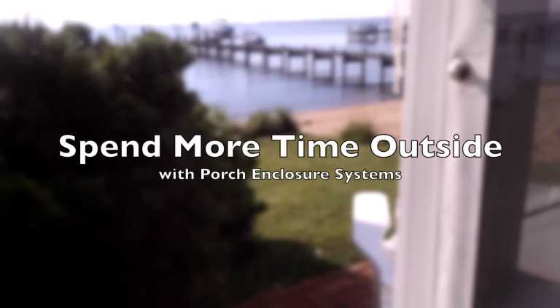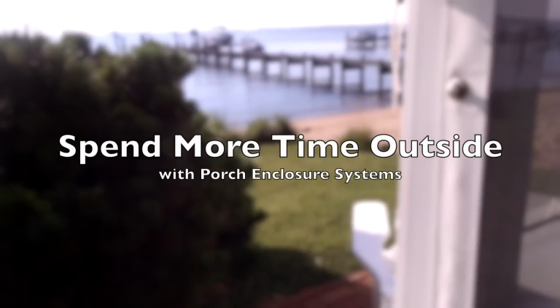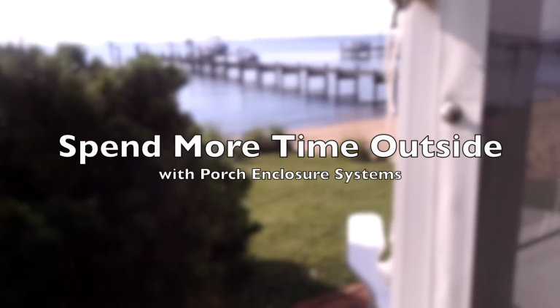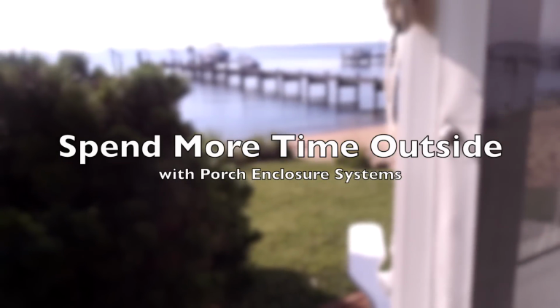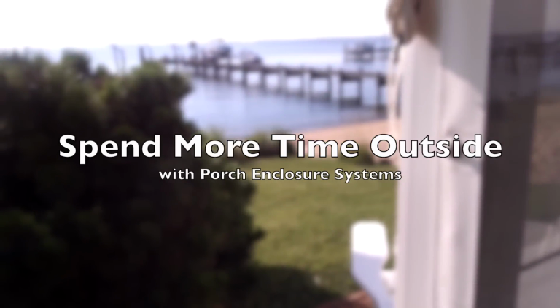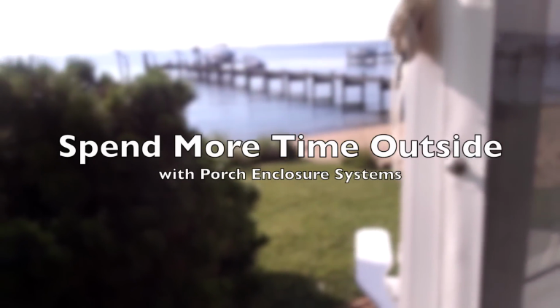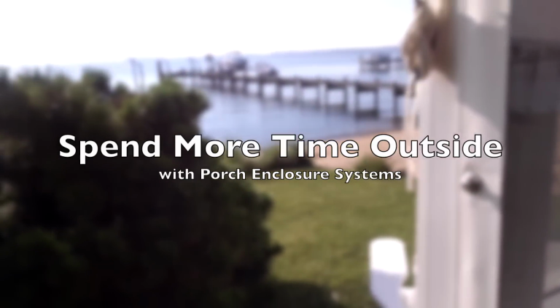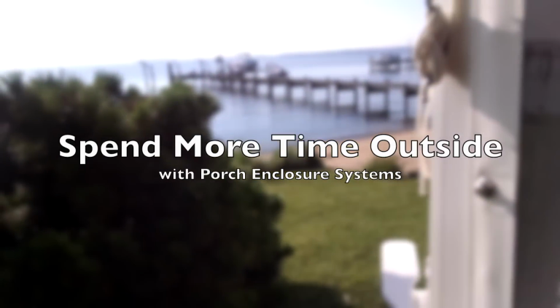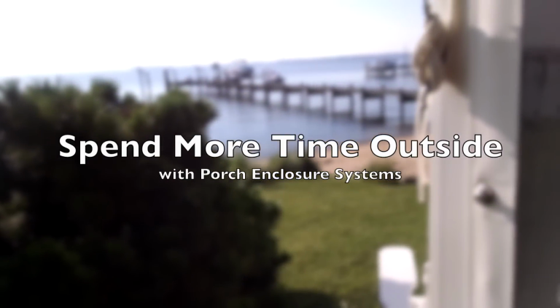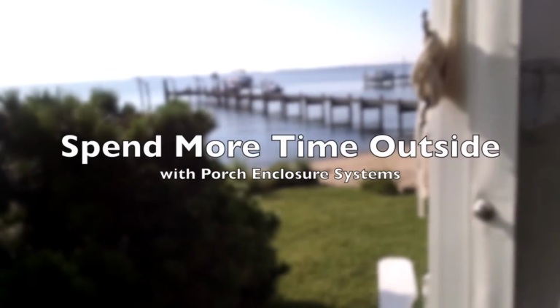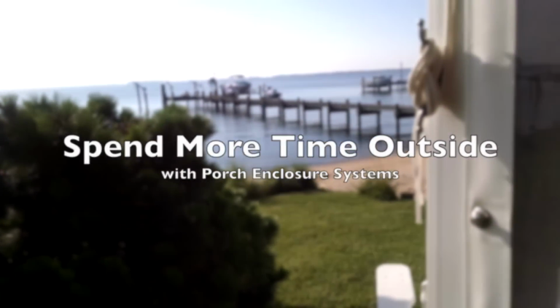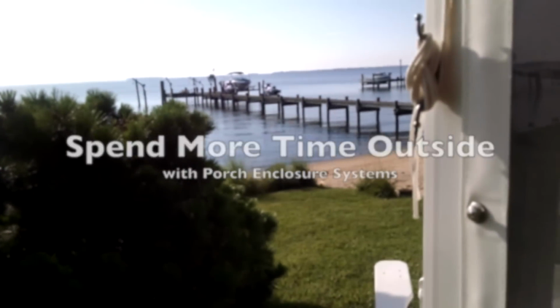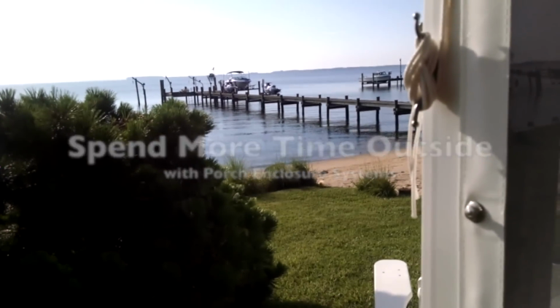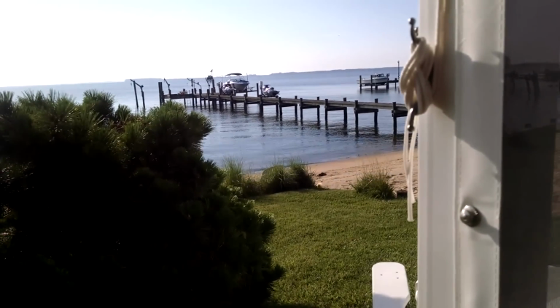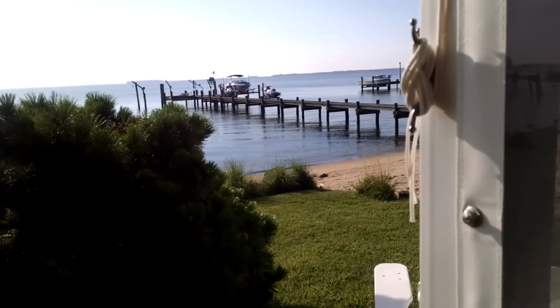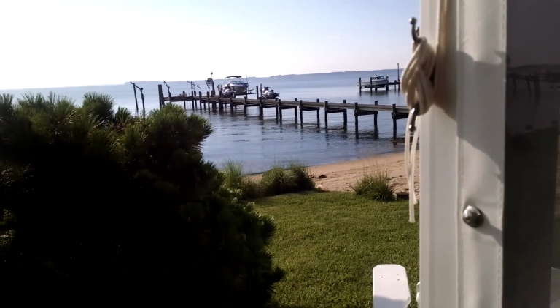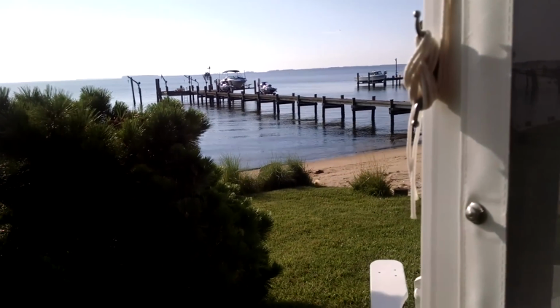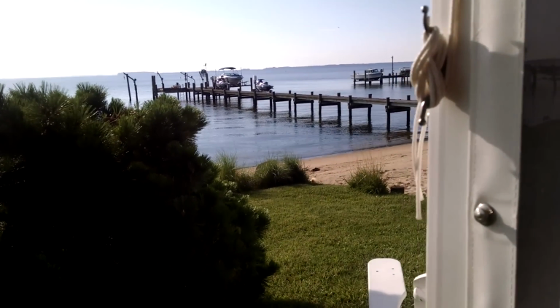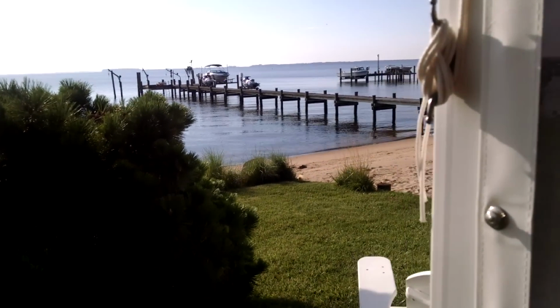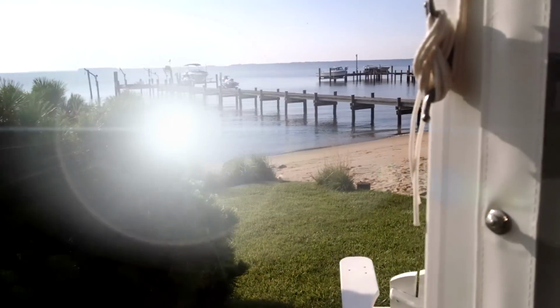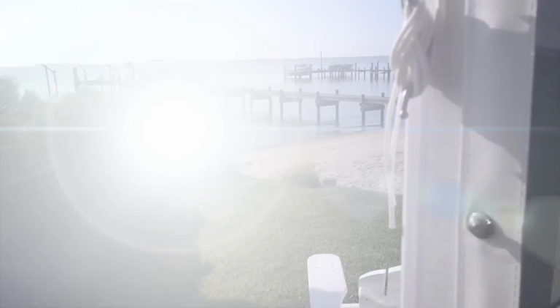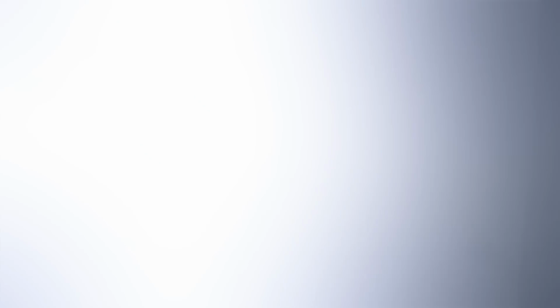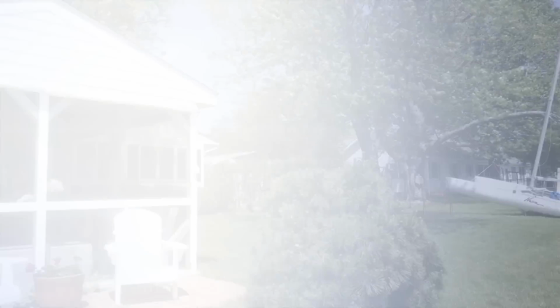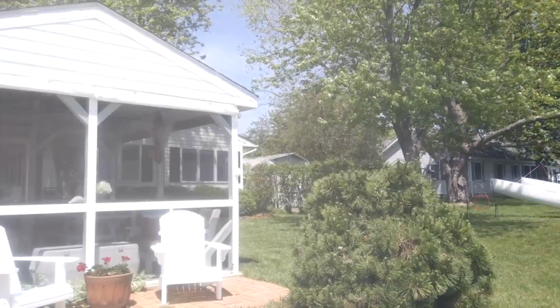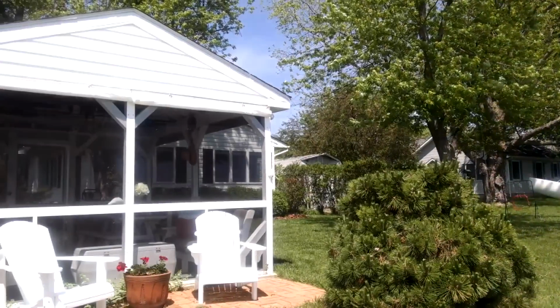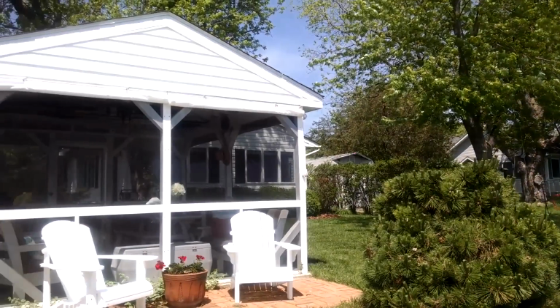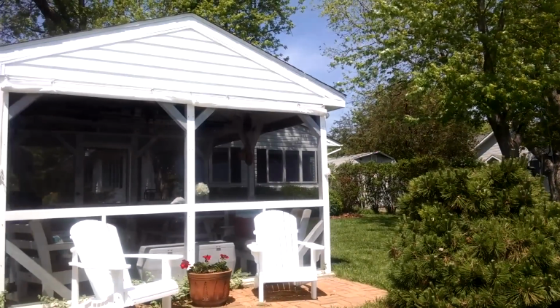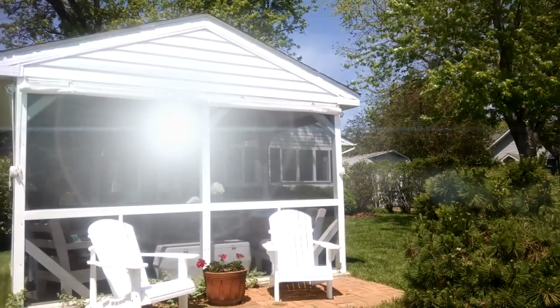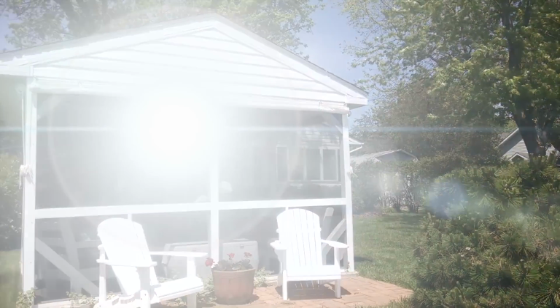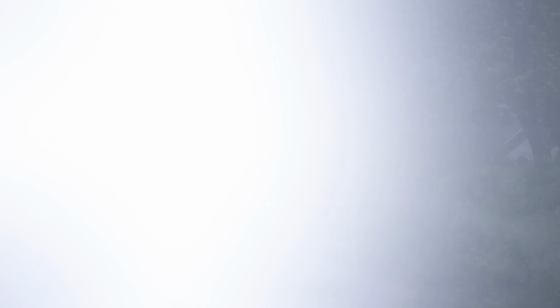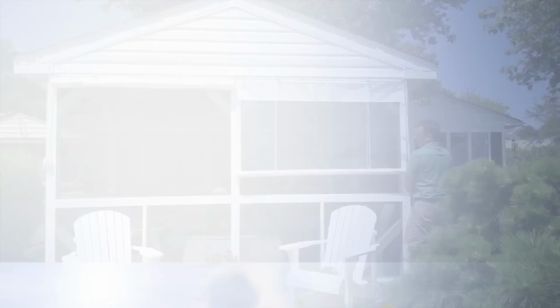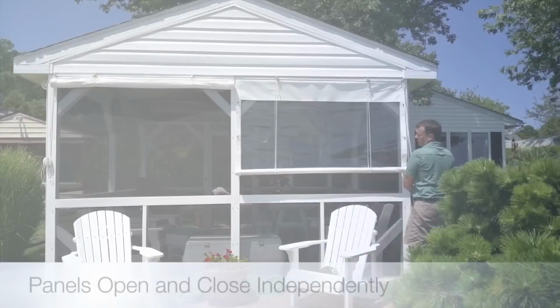Here's an example of a Porch Enclosure System rolled up and out of the way on this gazebo.